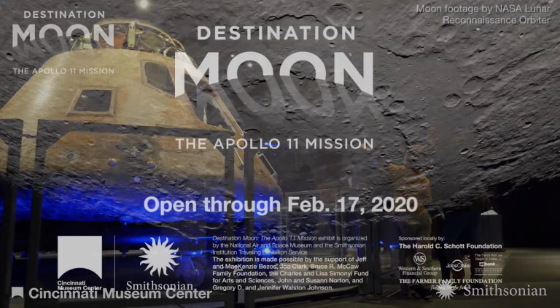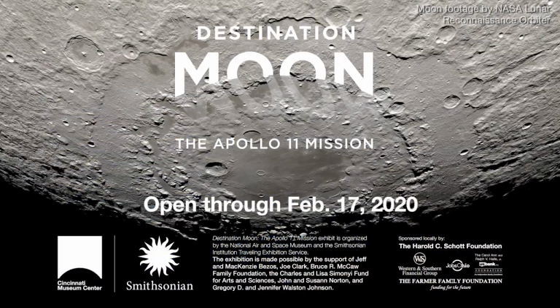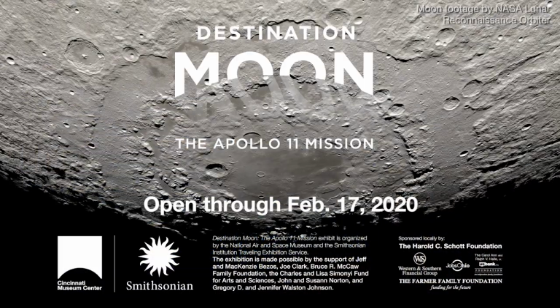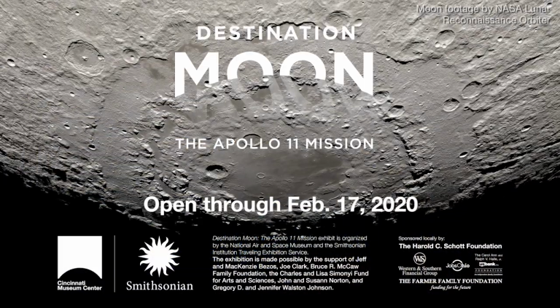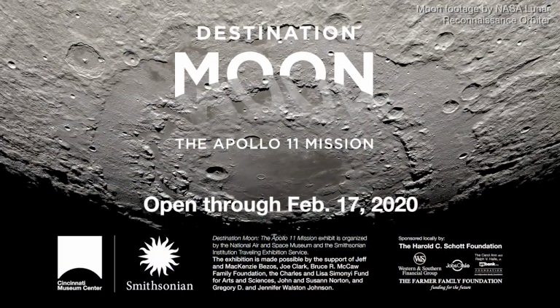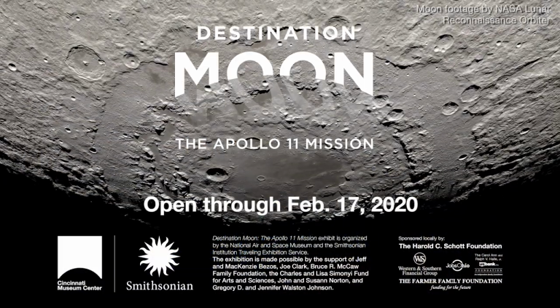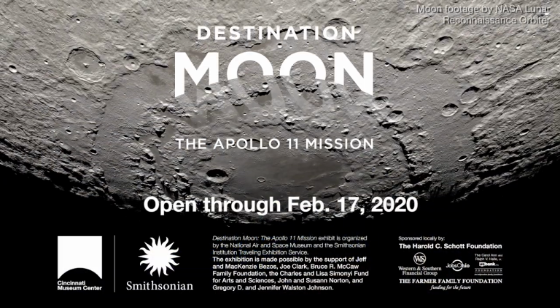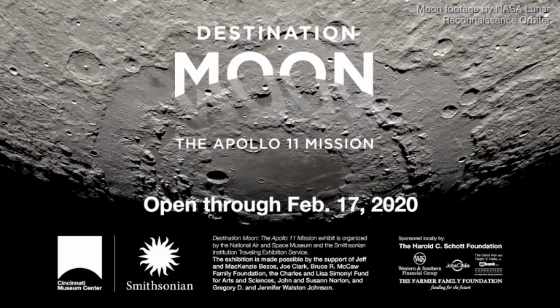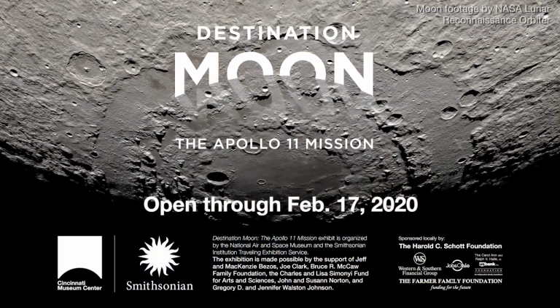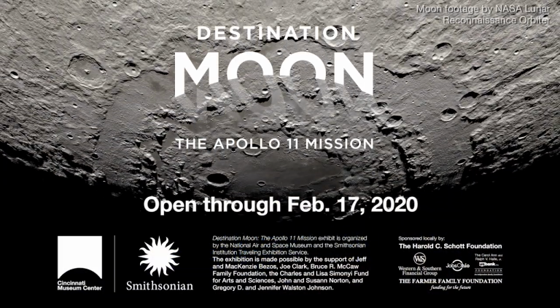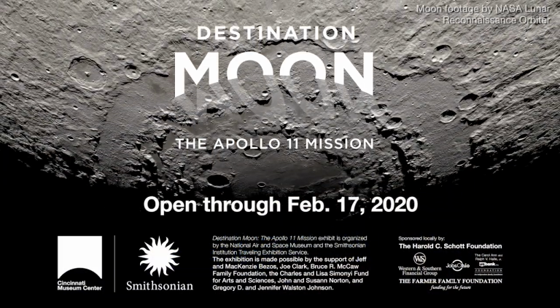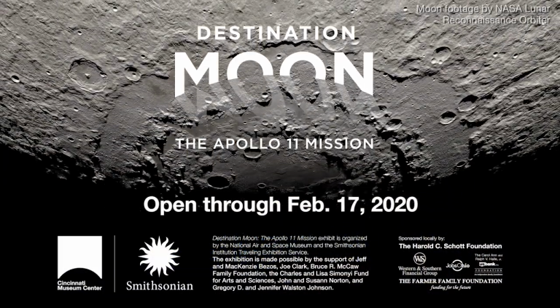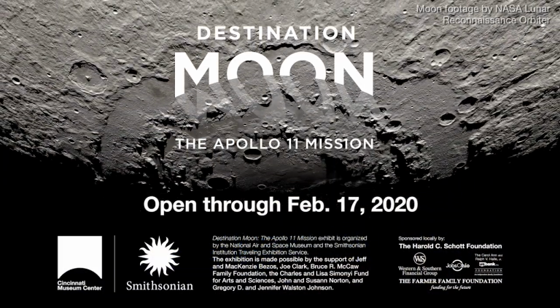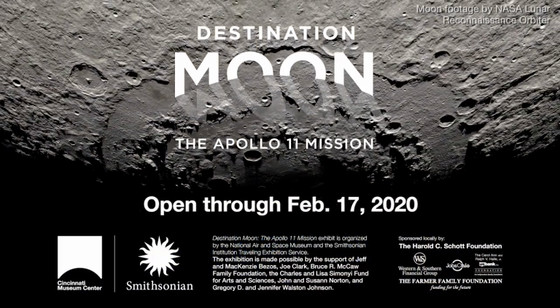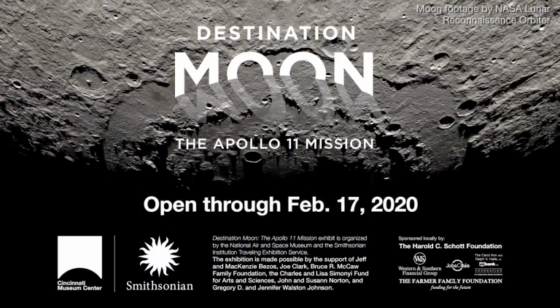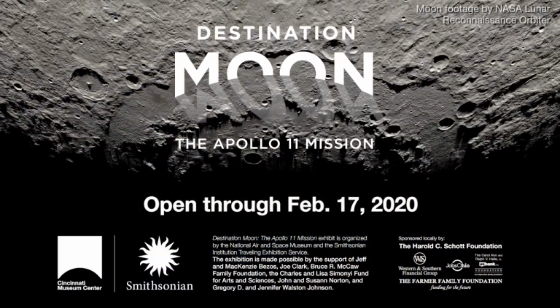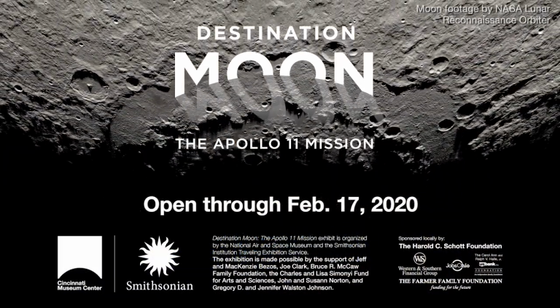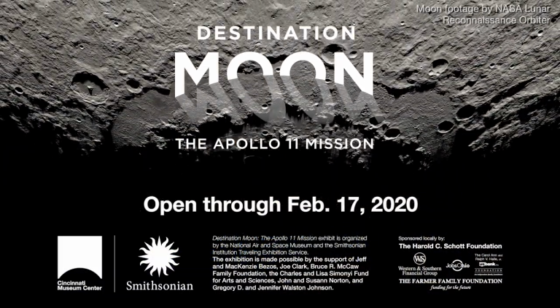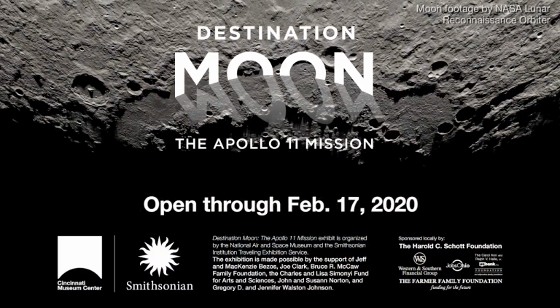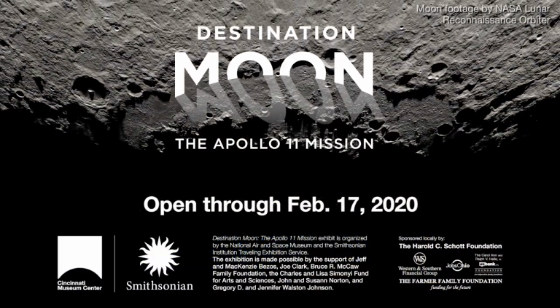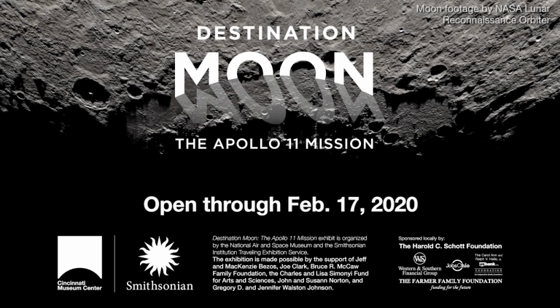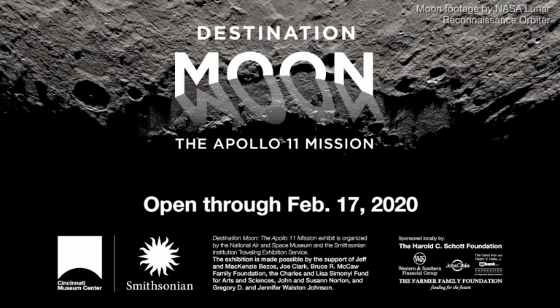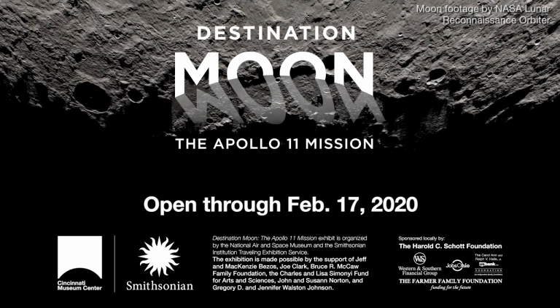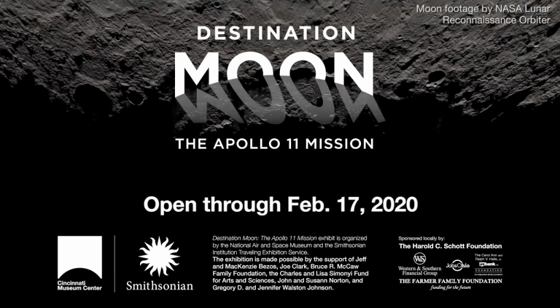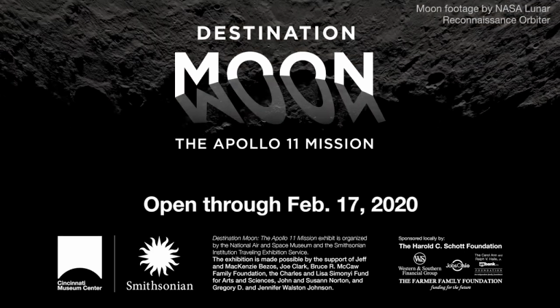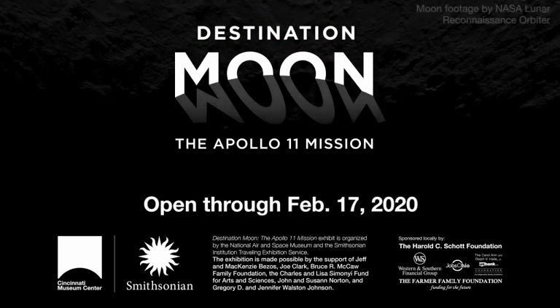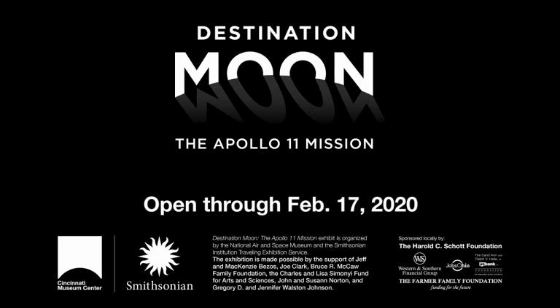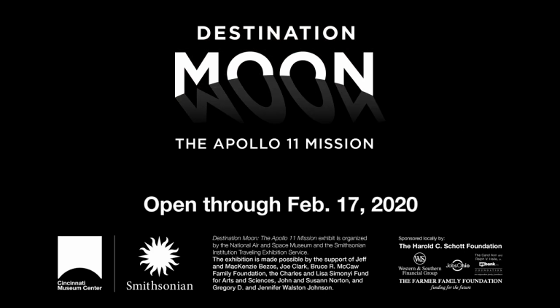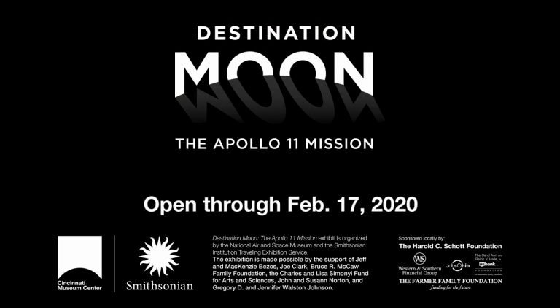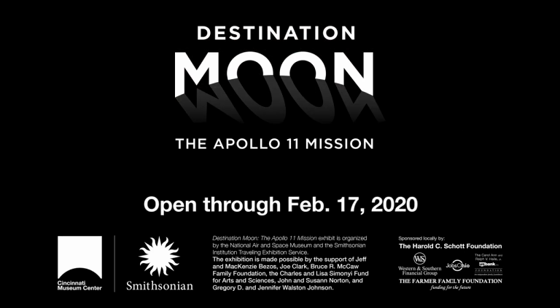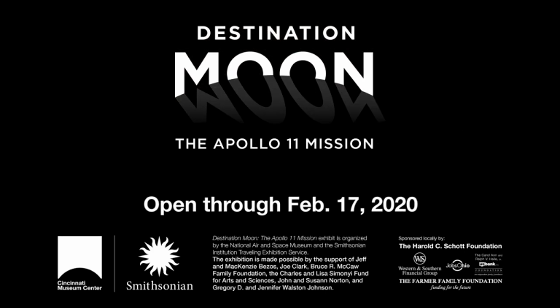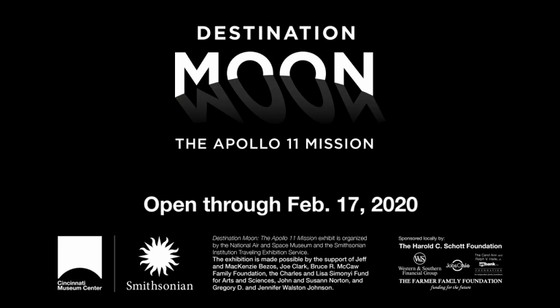See Destination Moon: the Apollo 11 mission at Cincinnati Museum Center today.